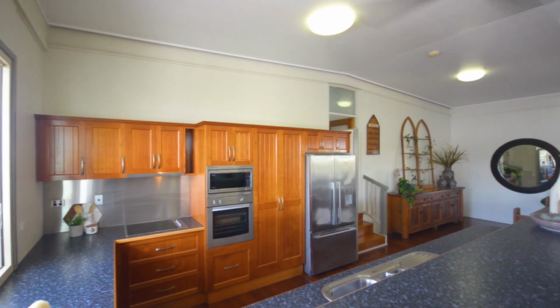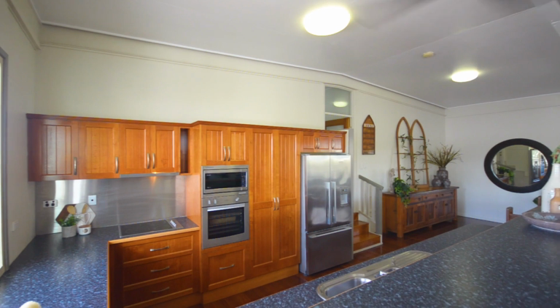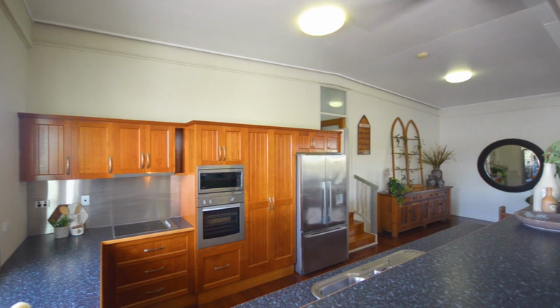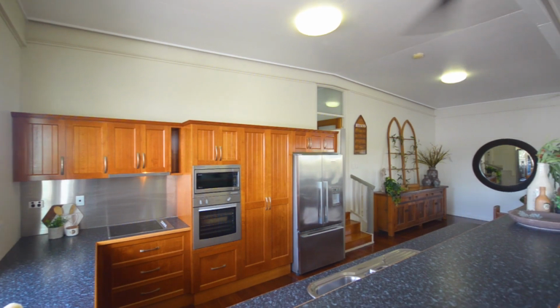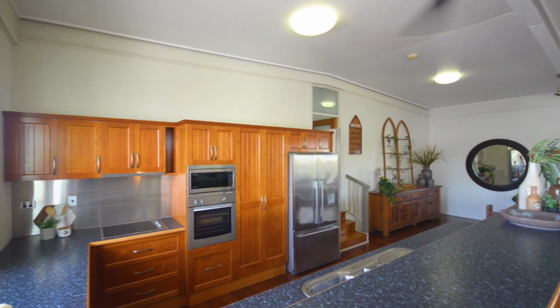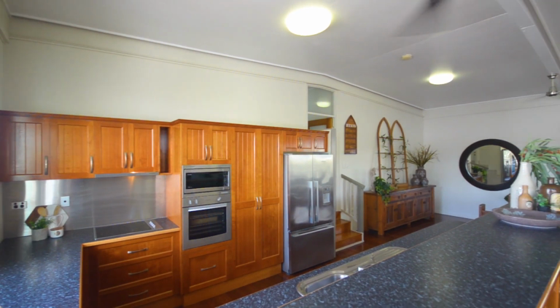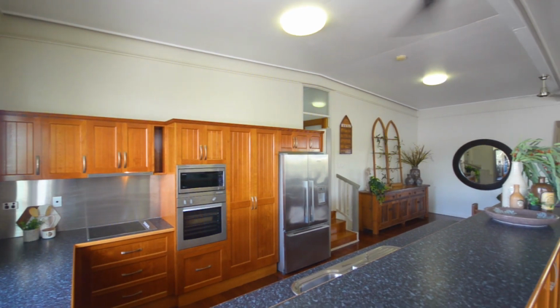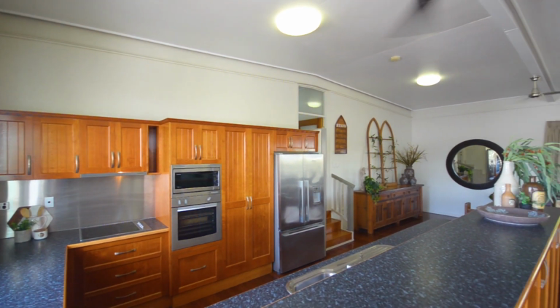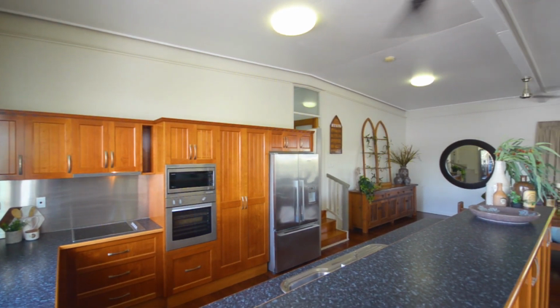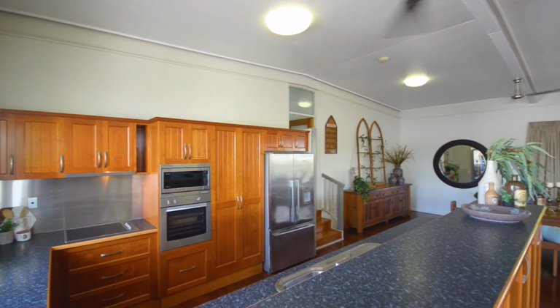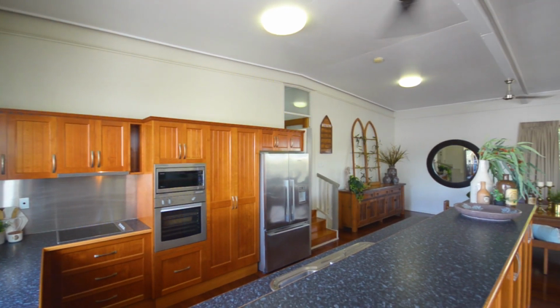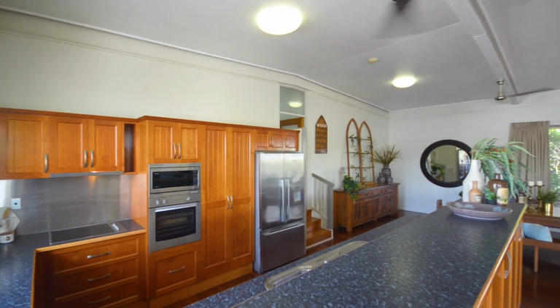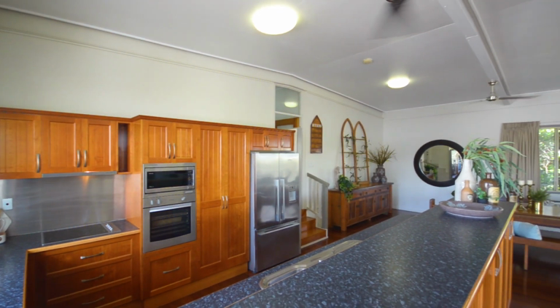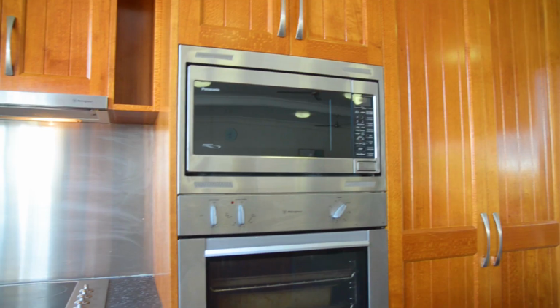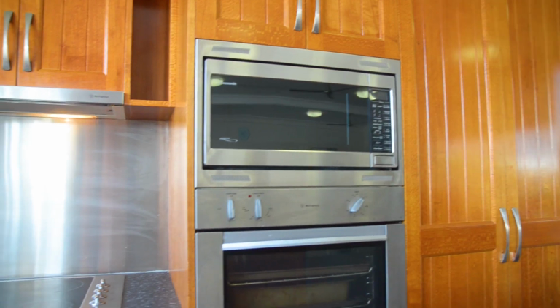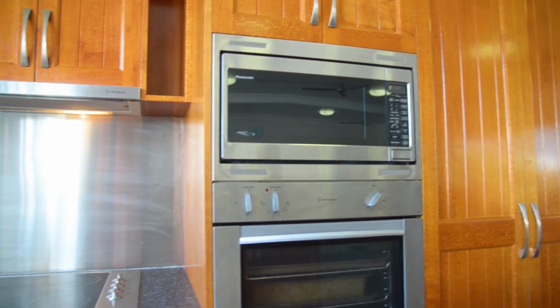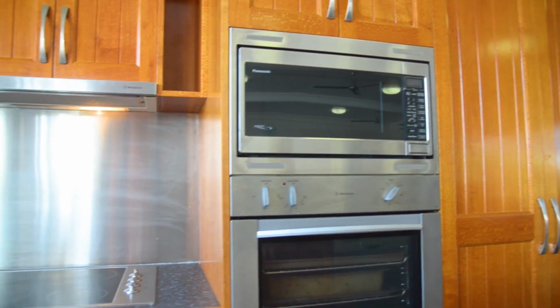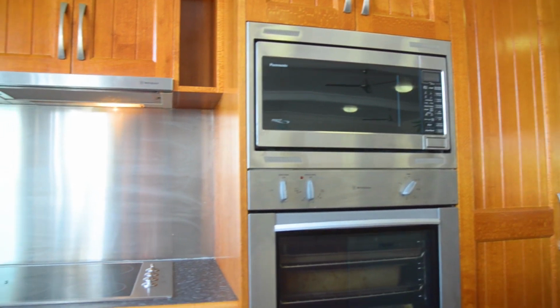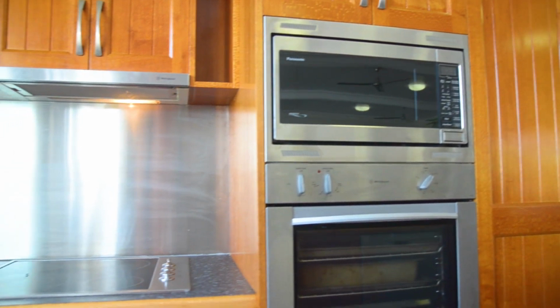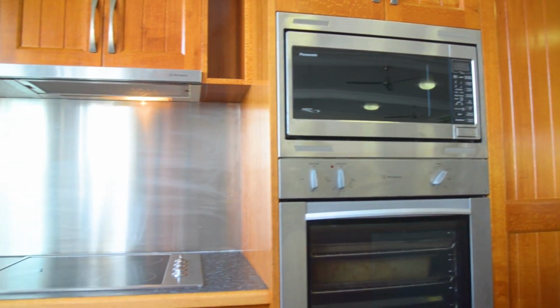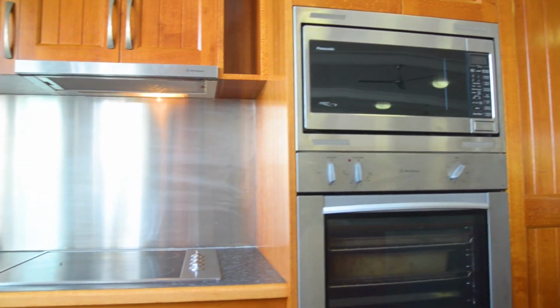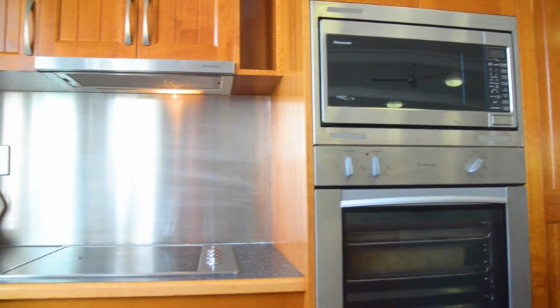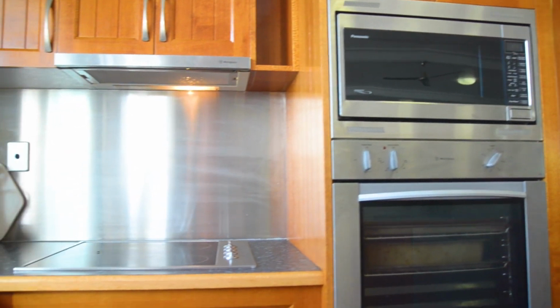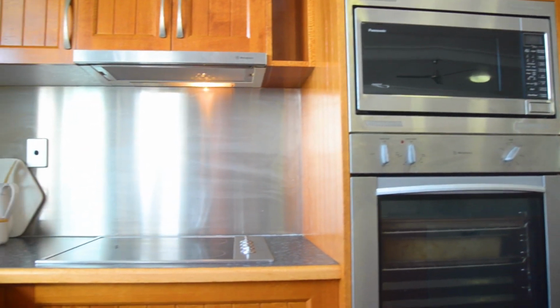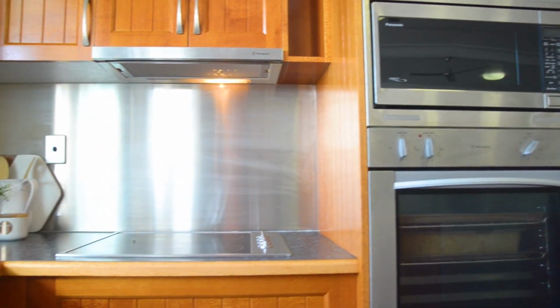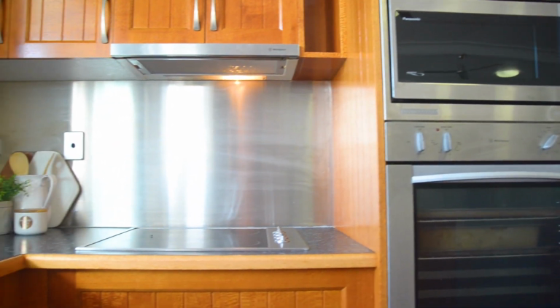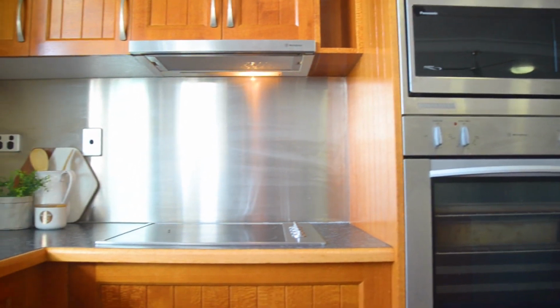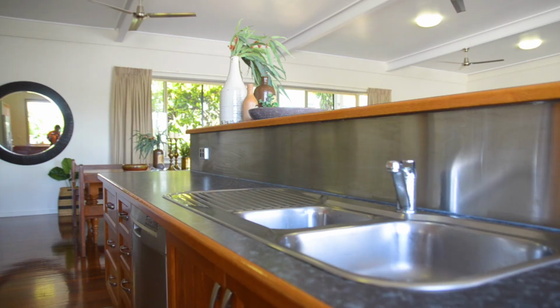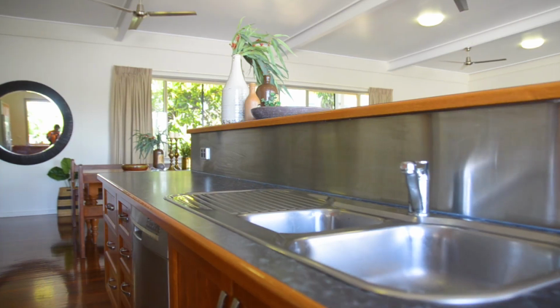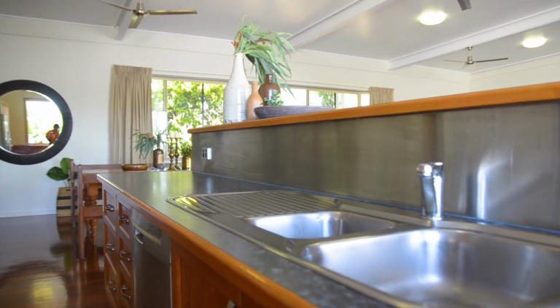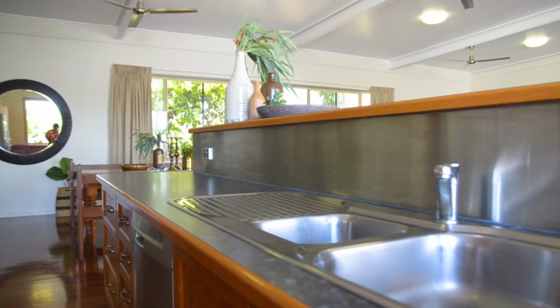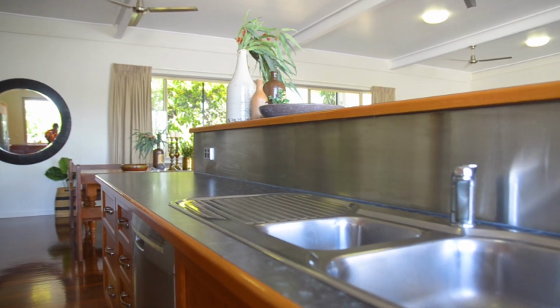The sleek kitchen is equipped with large bench tops, glass splash backs, stainless steel appliances, and plentiful storage.